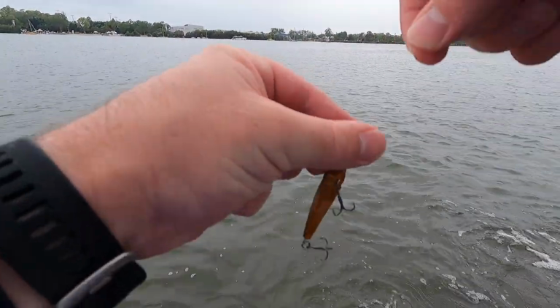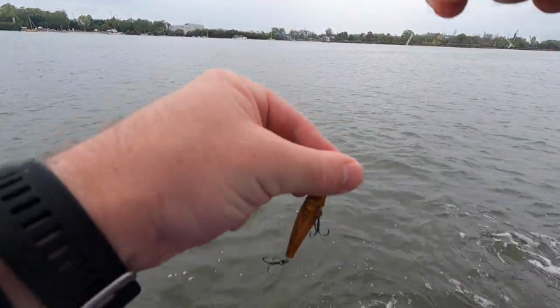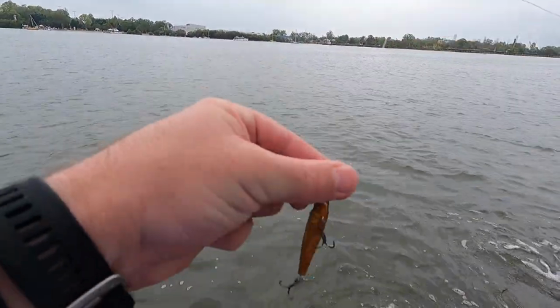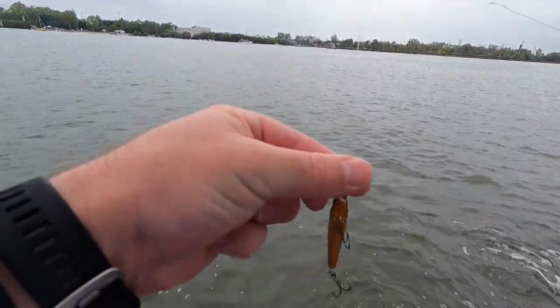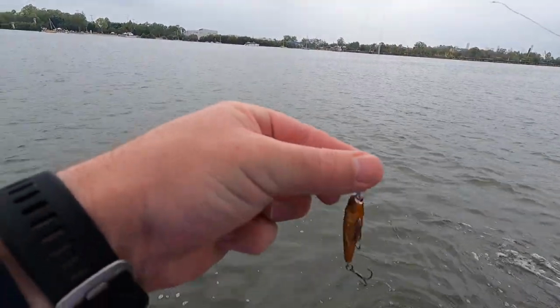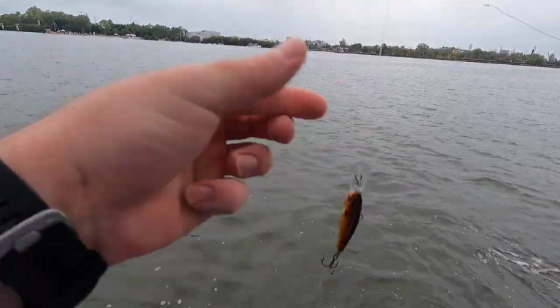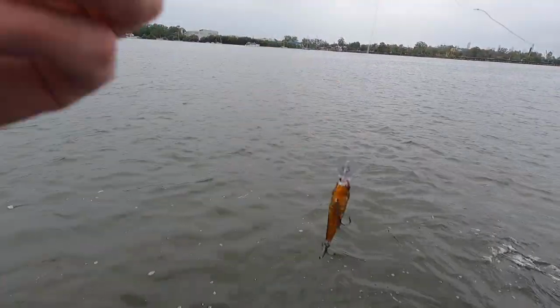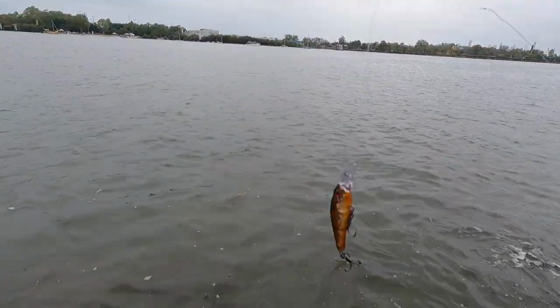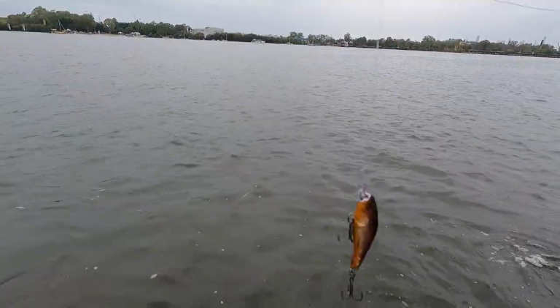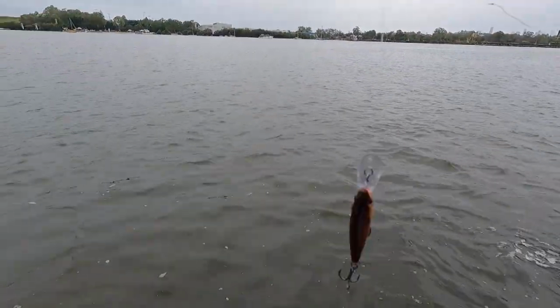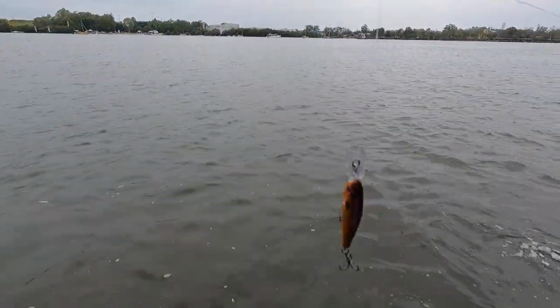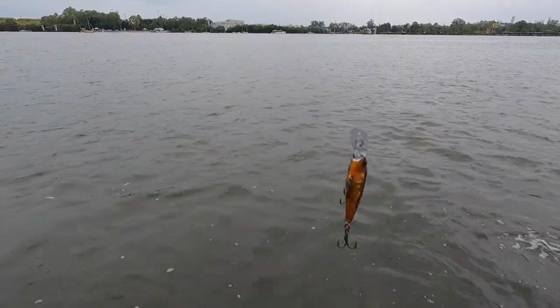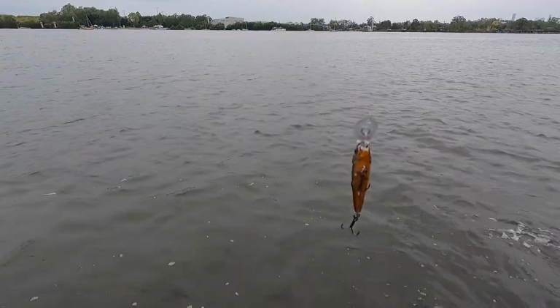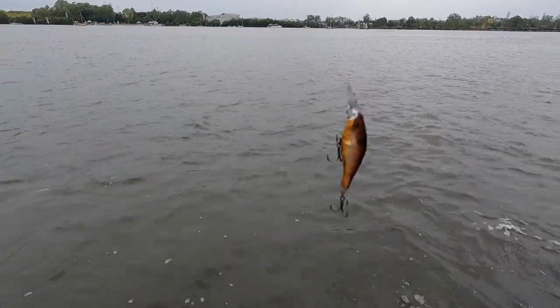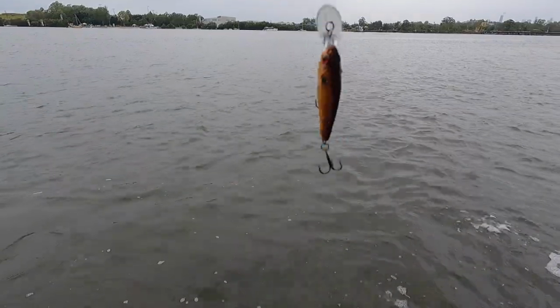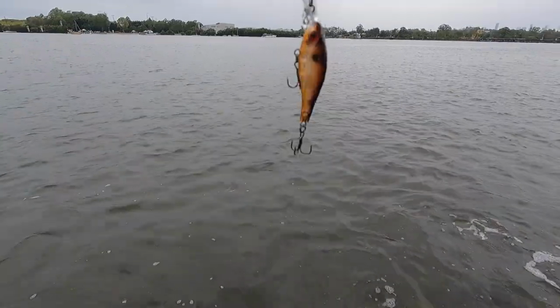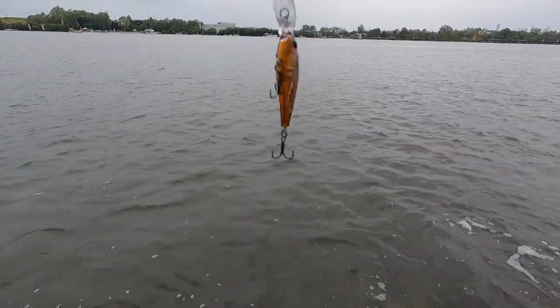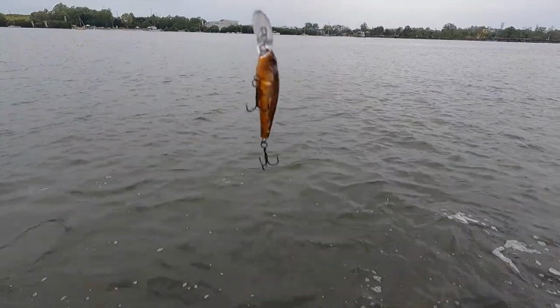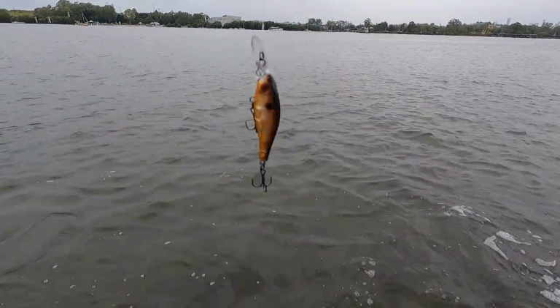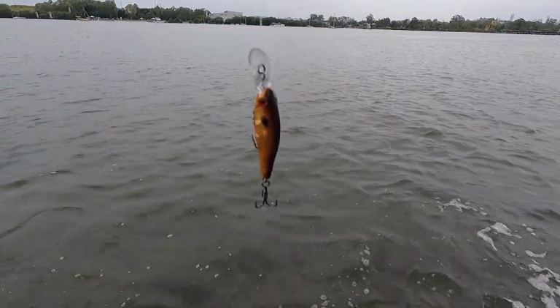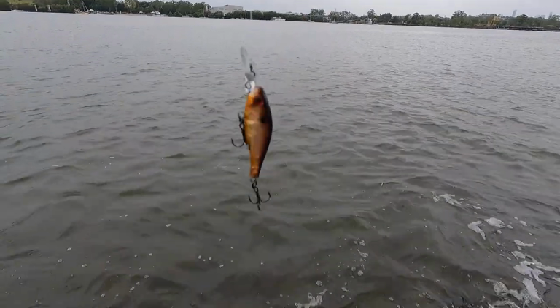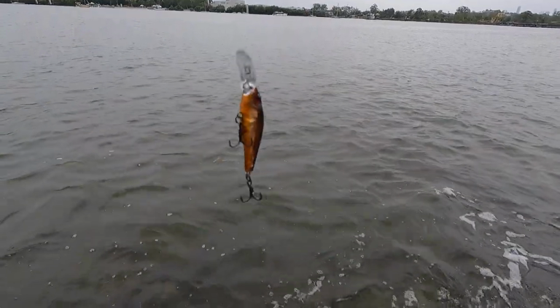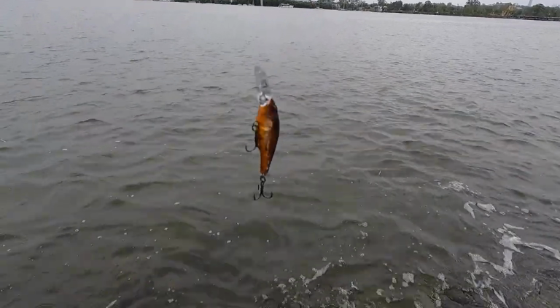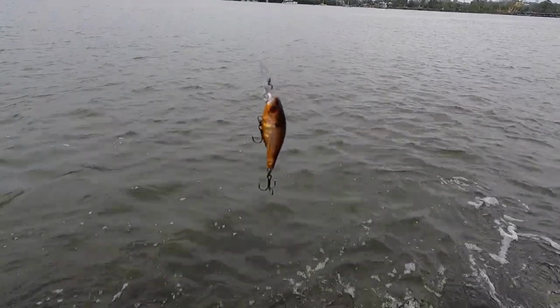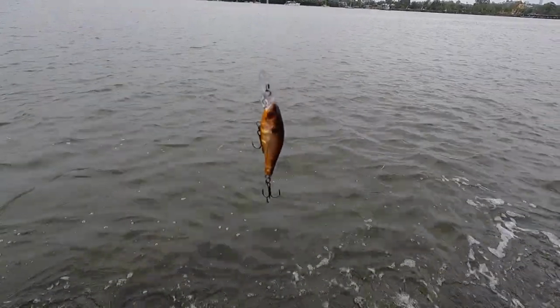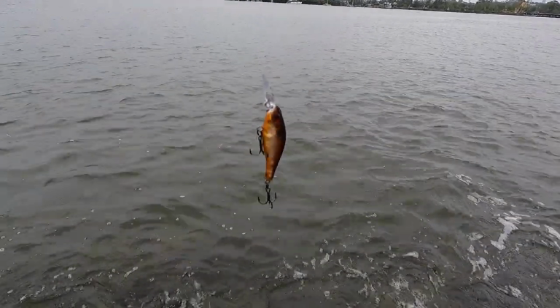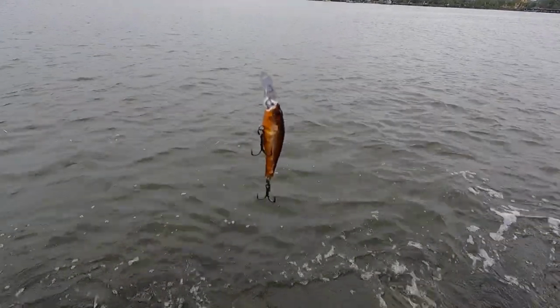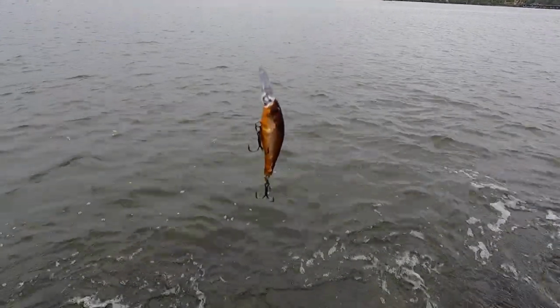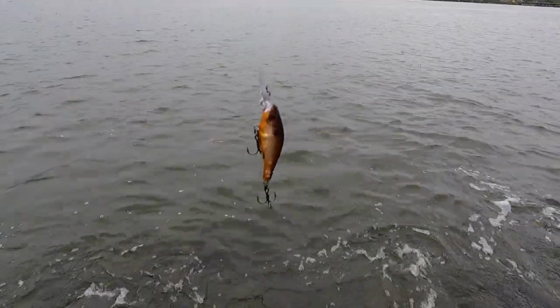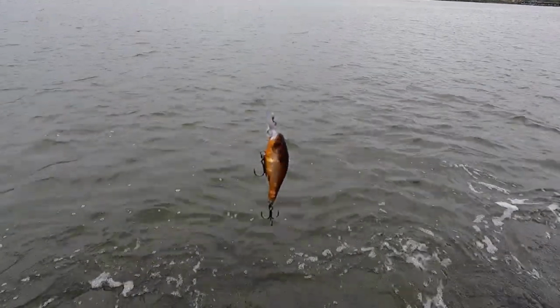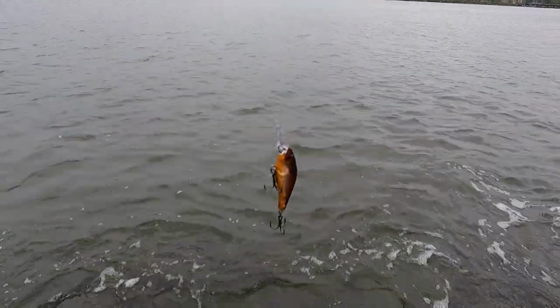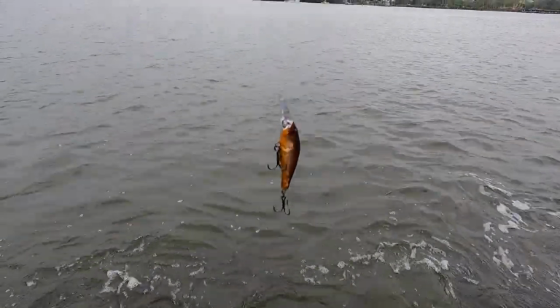Lure's still in perfect condition — another awesome fish.